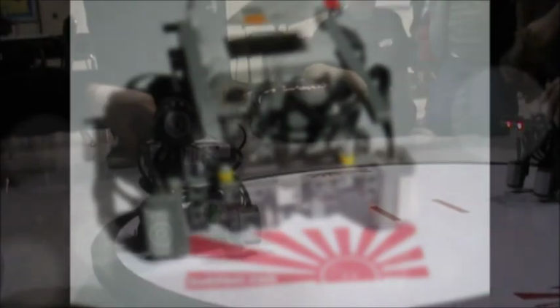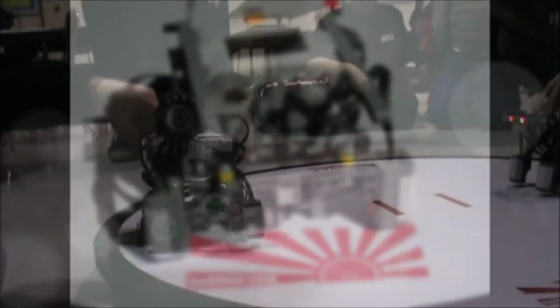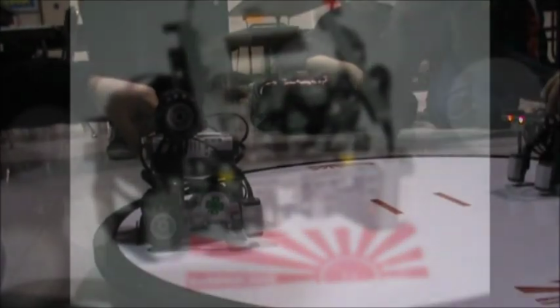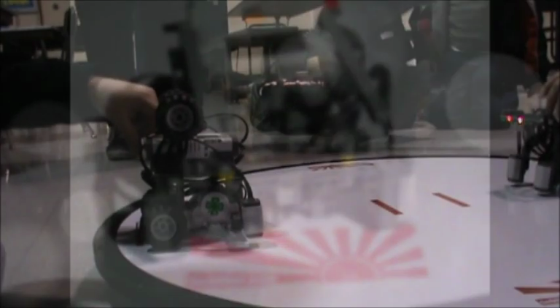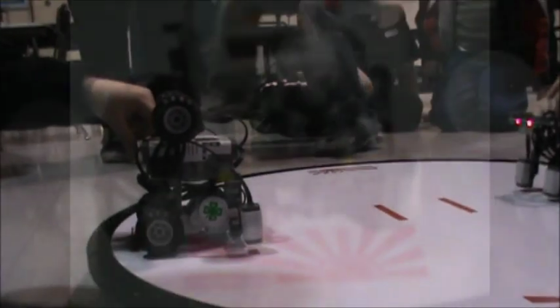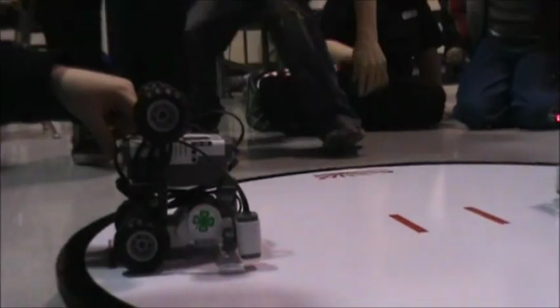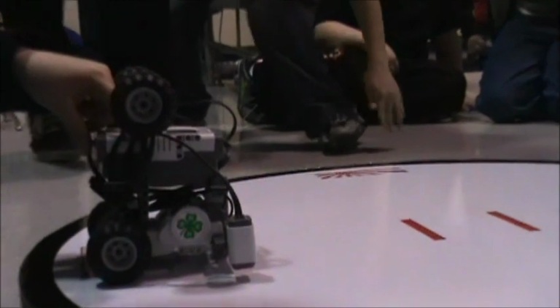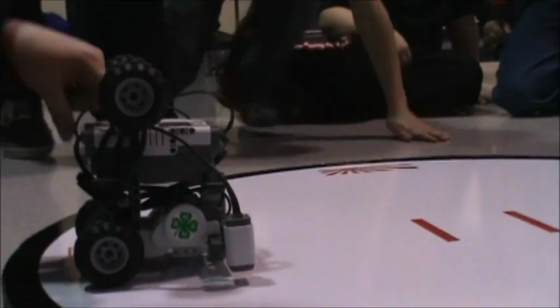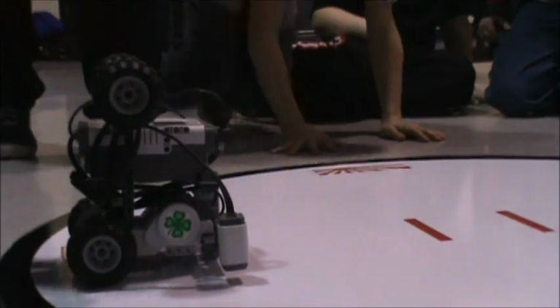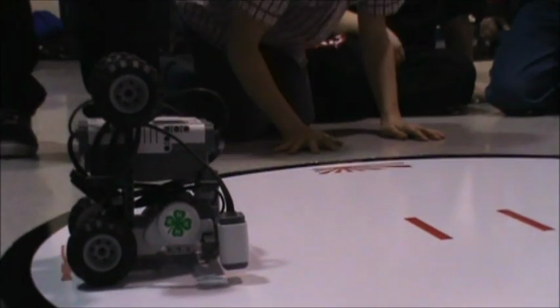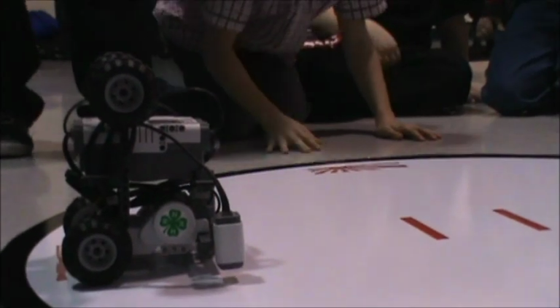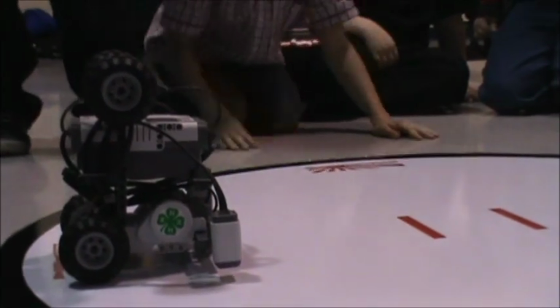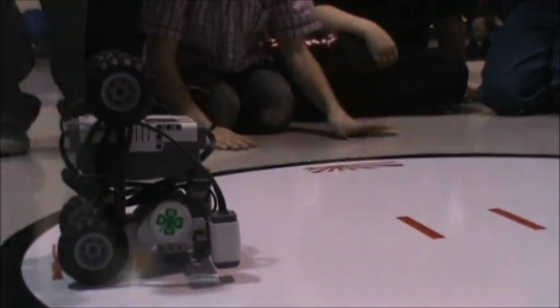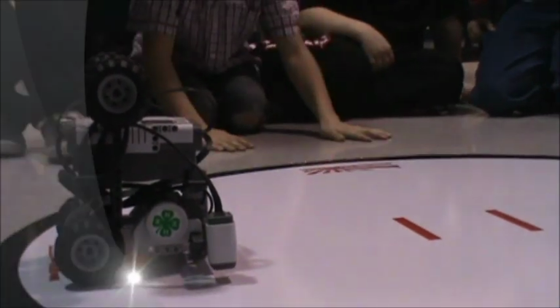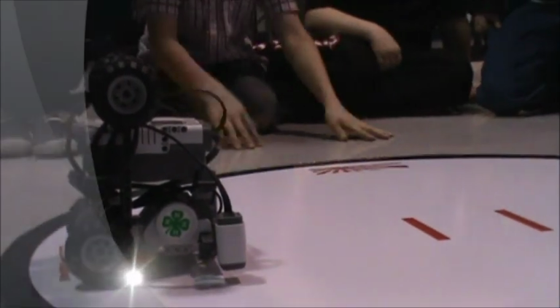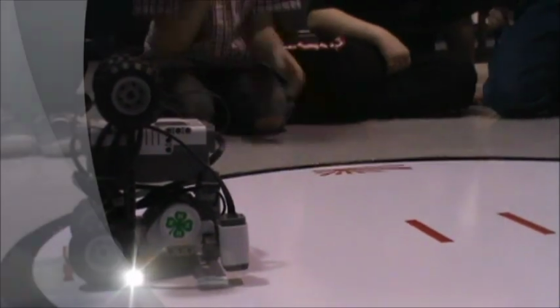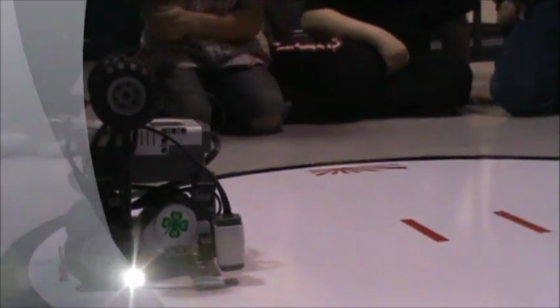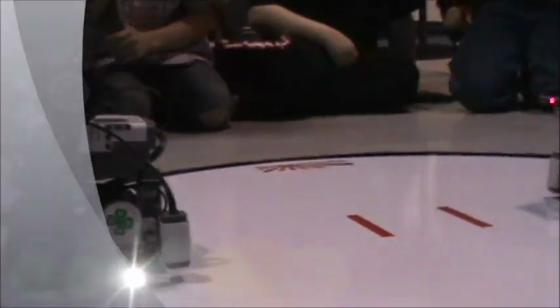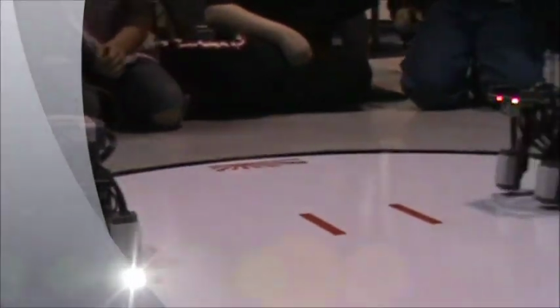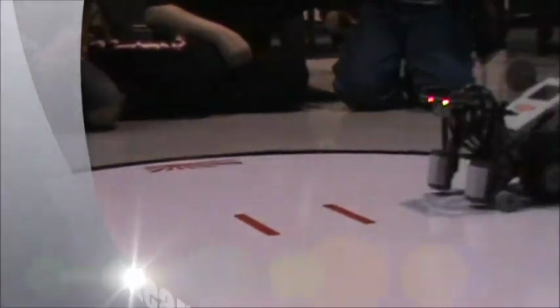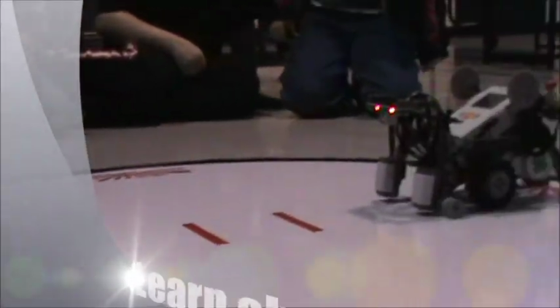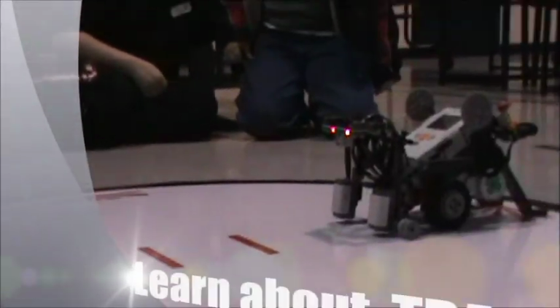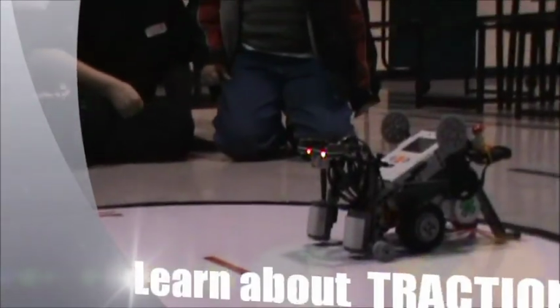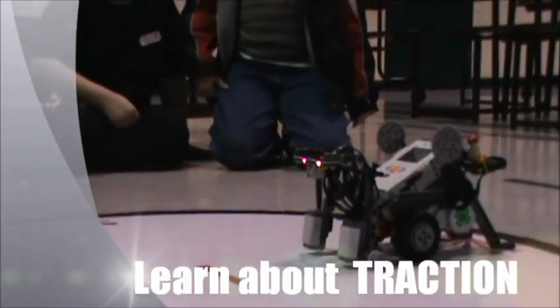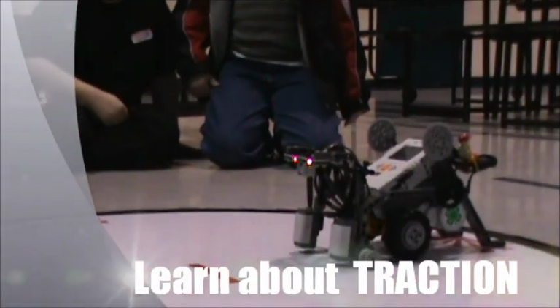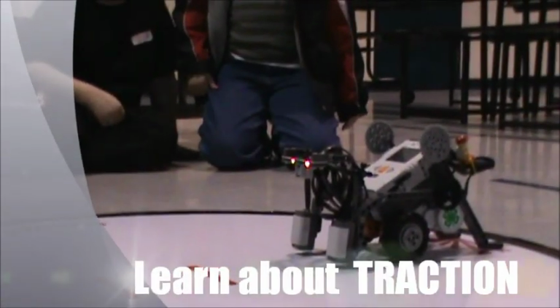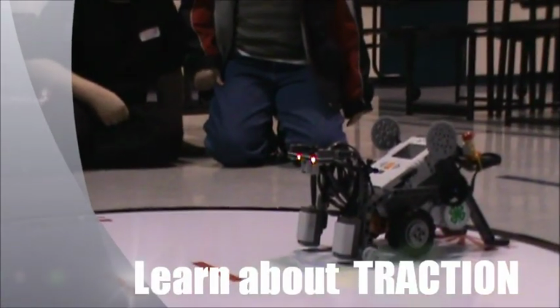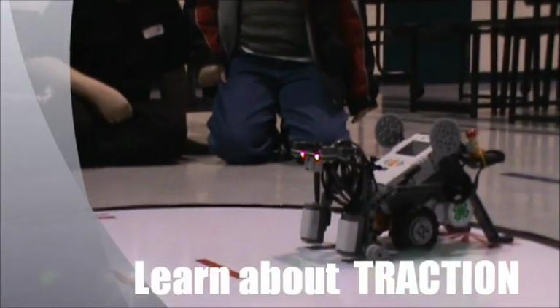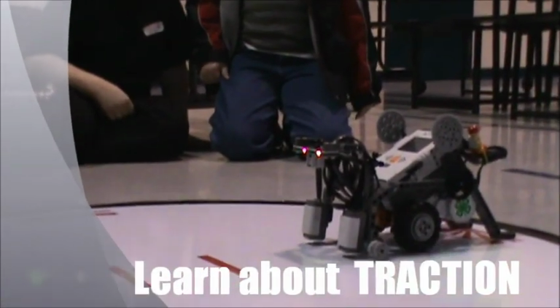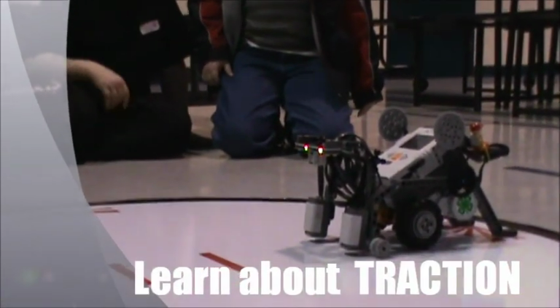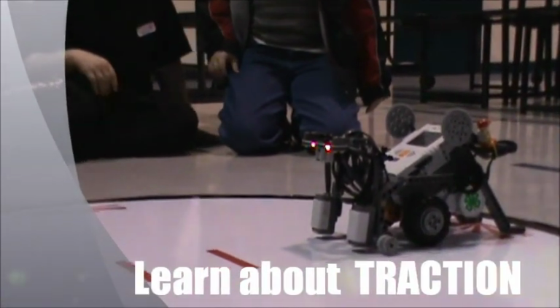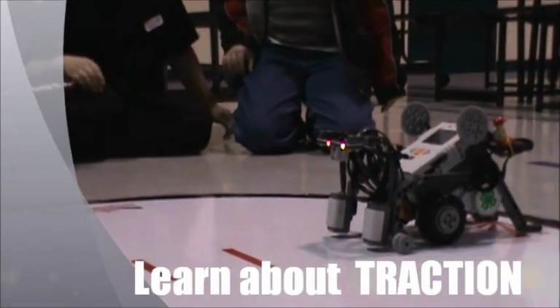Ready, set, SUGO! This is match number 1 of game number 3.